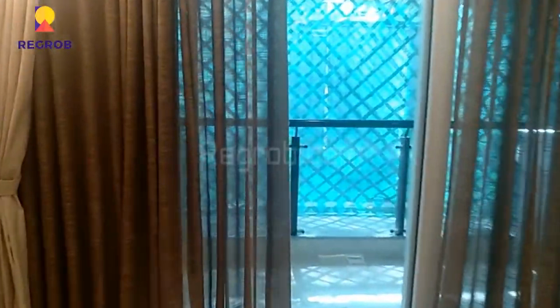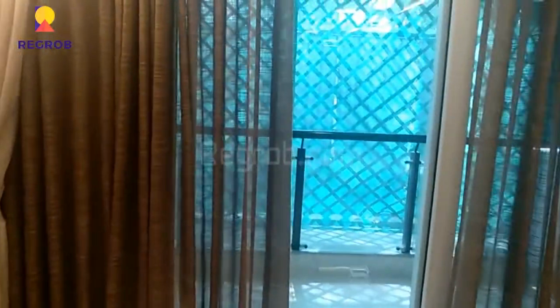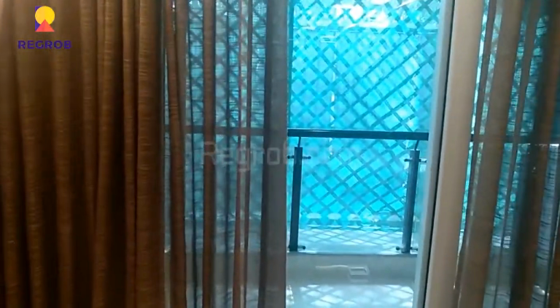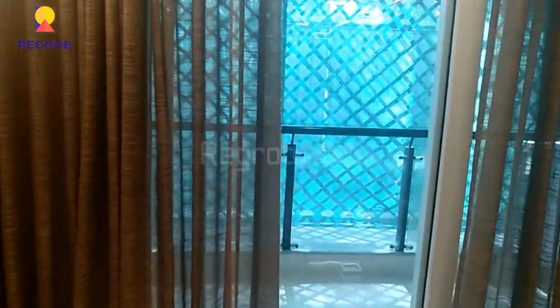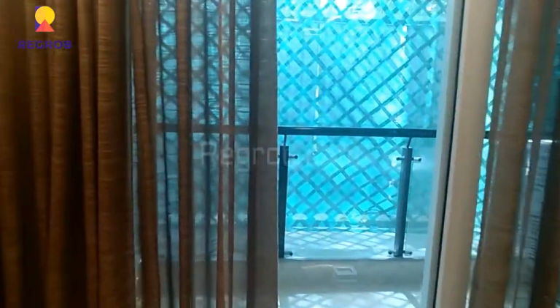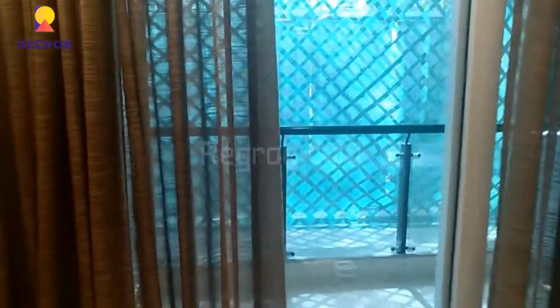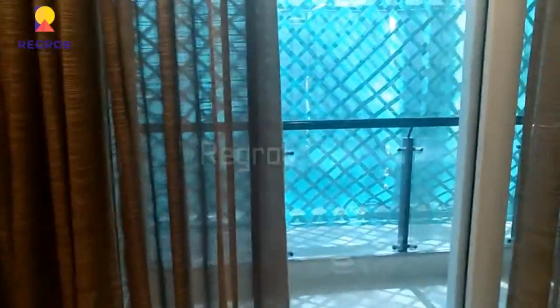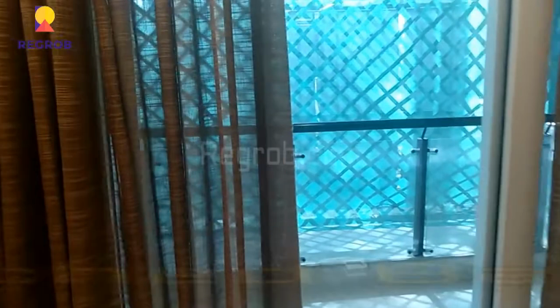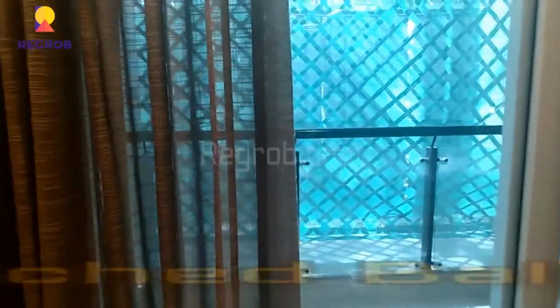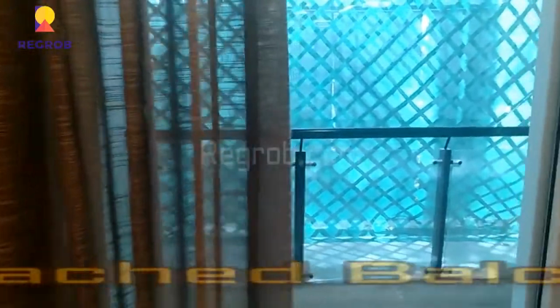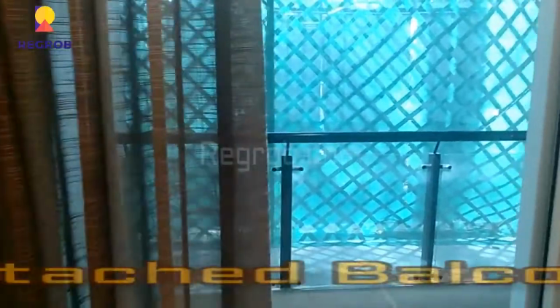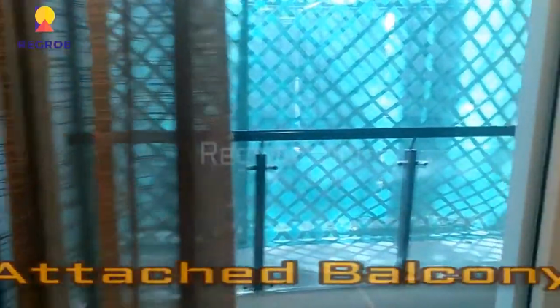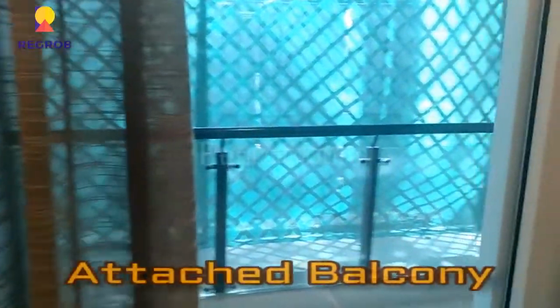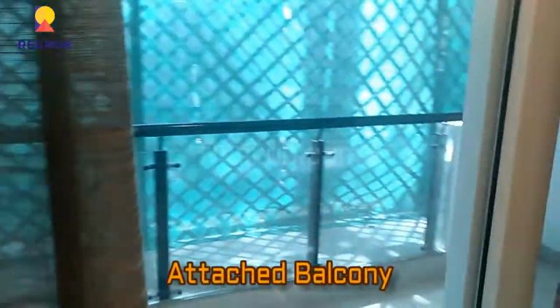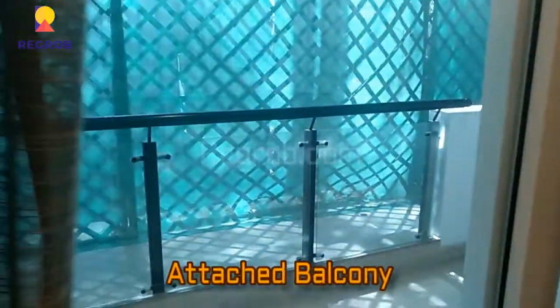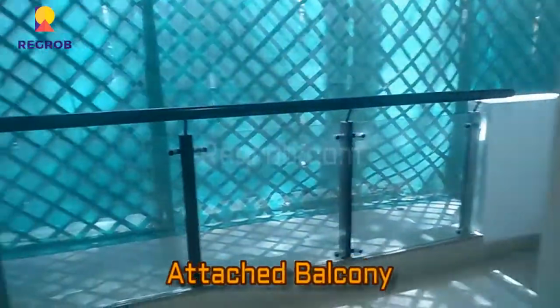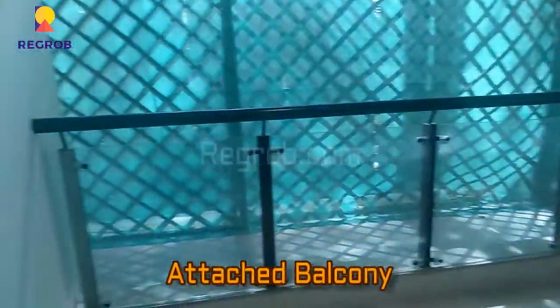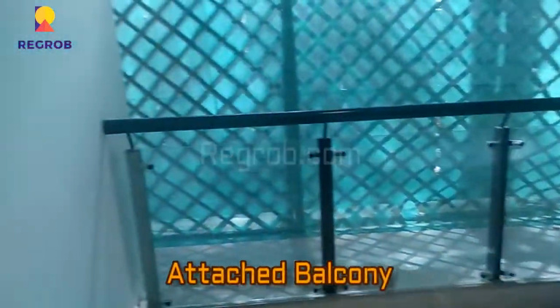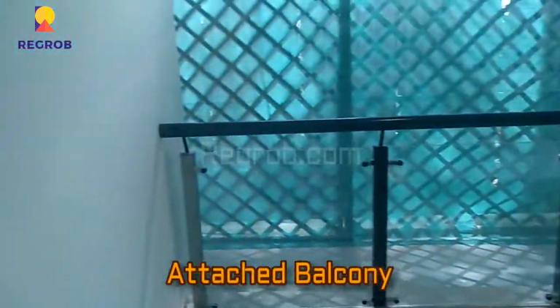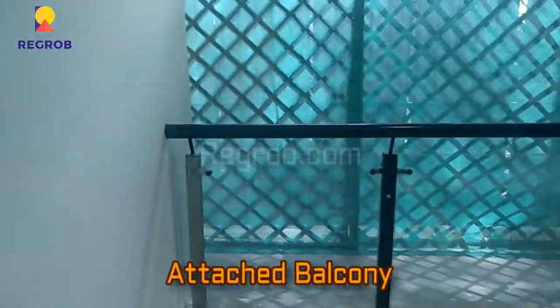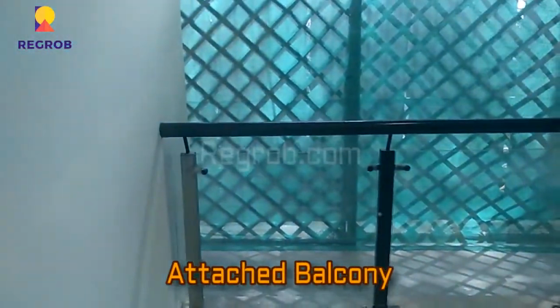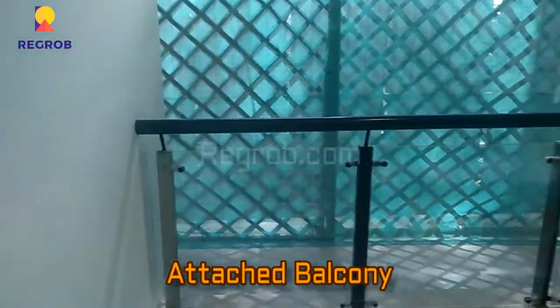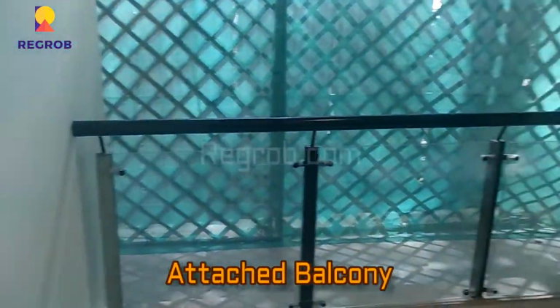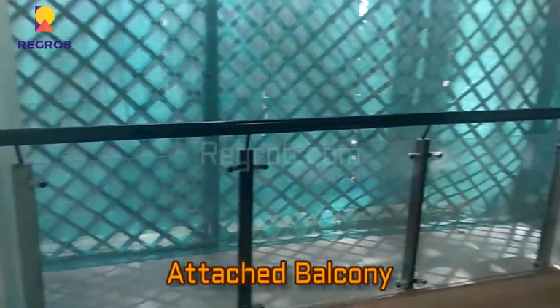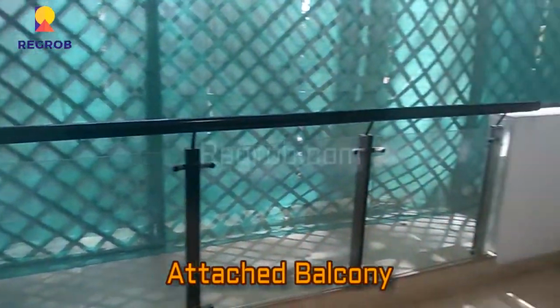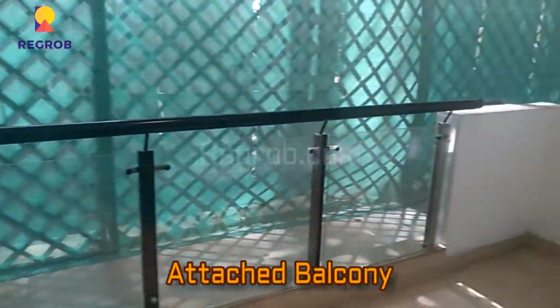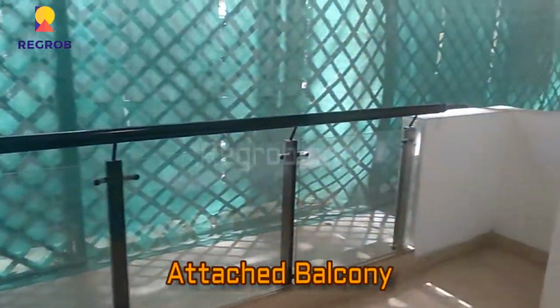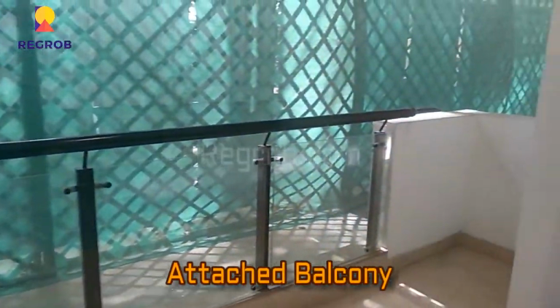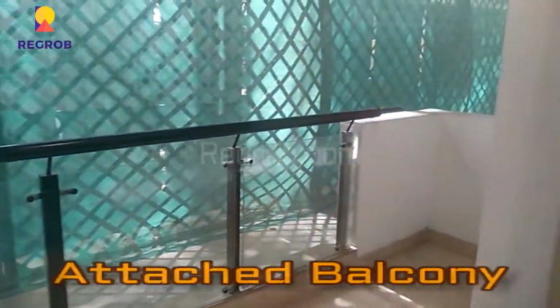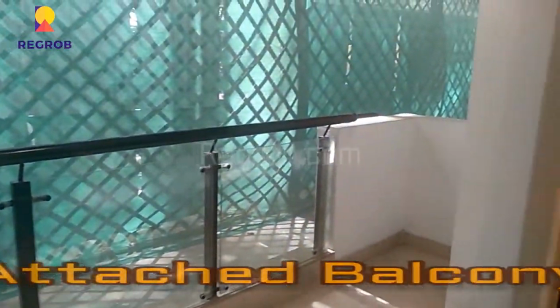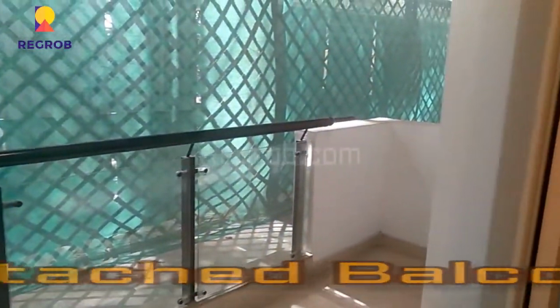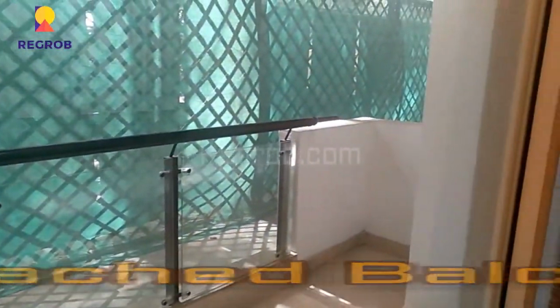Here is an attached balcony with this living cum dining hall. It's a spacious balcony.